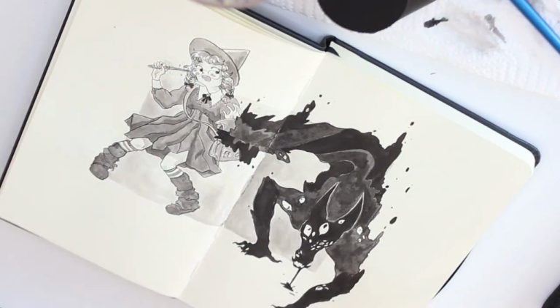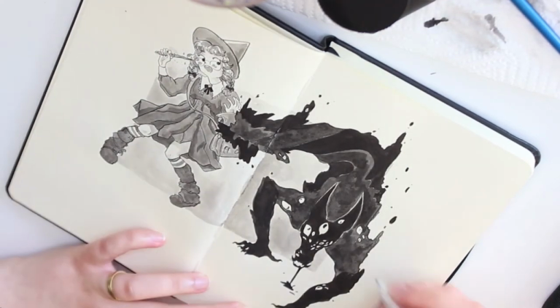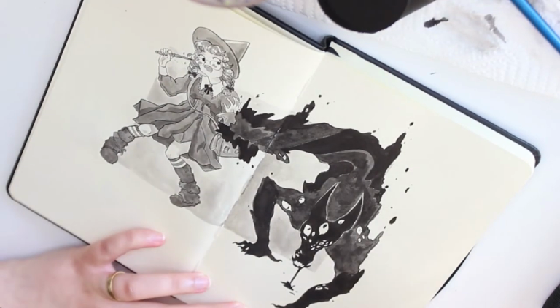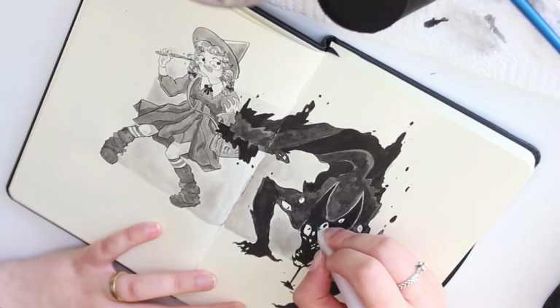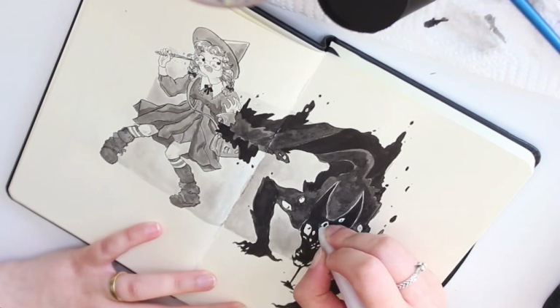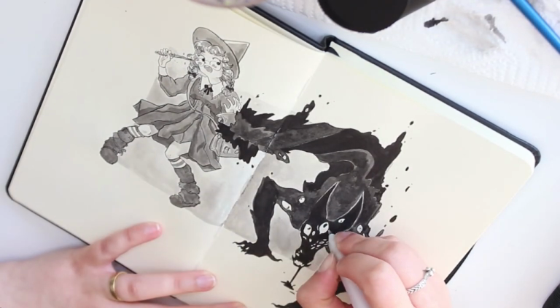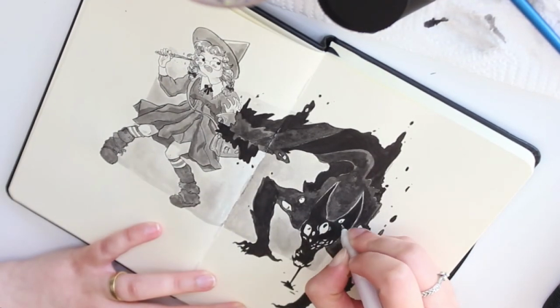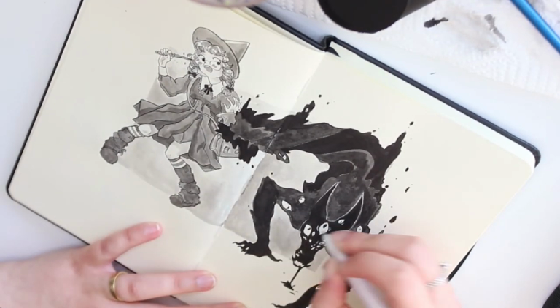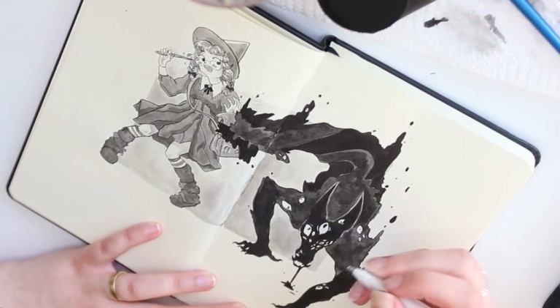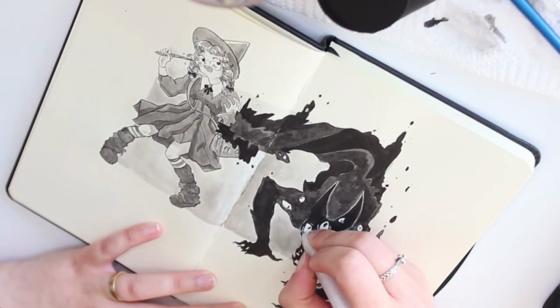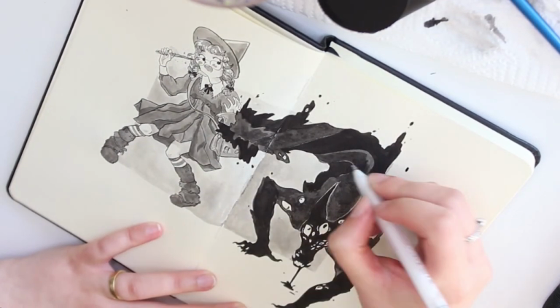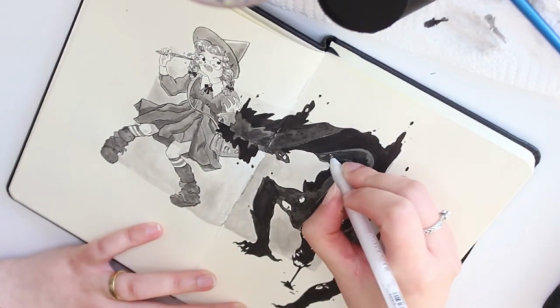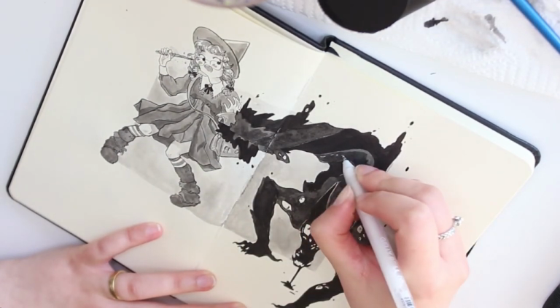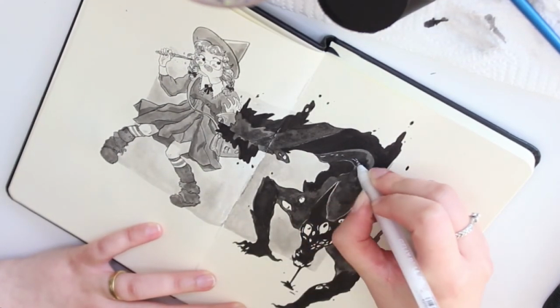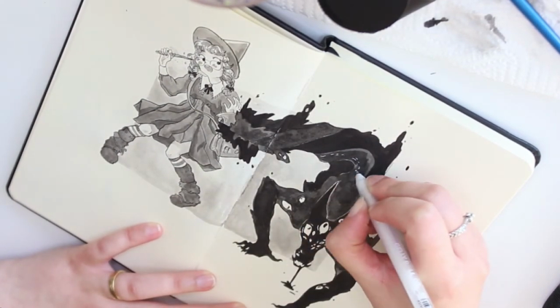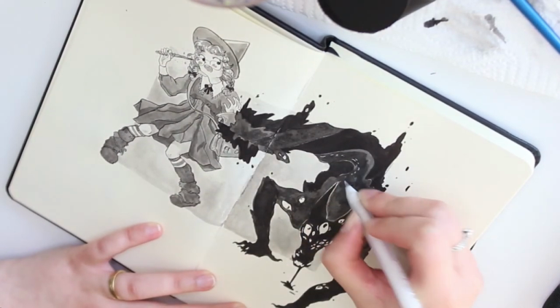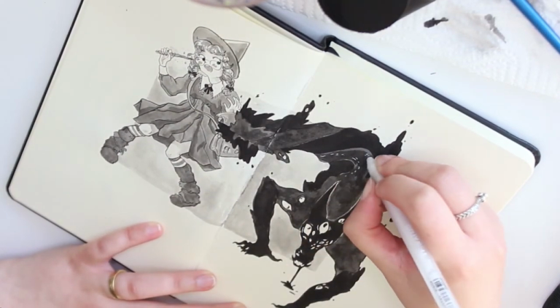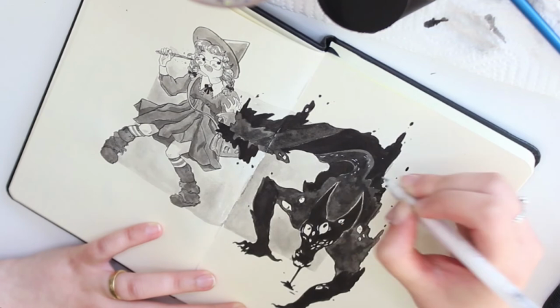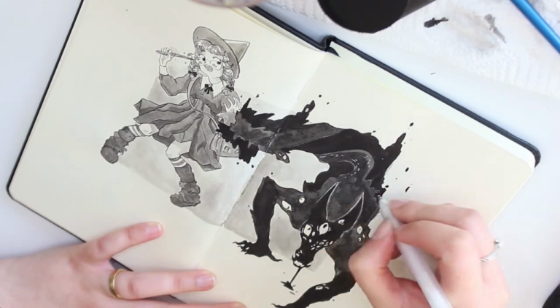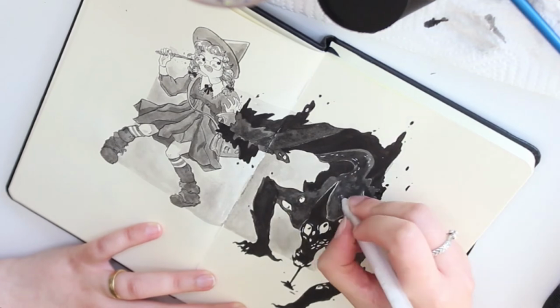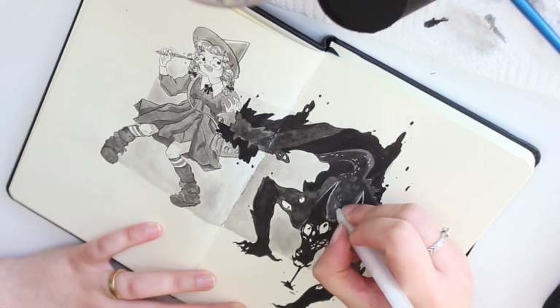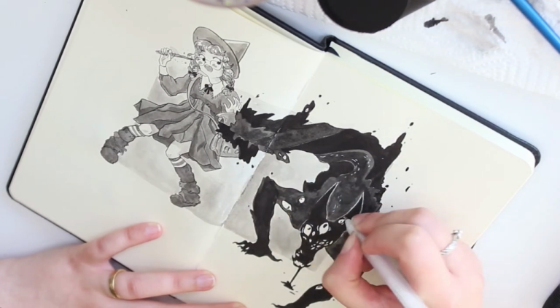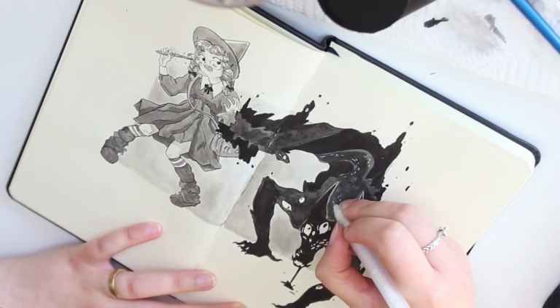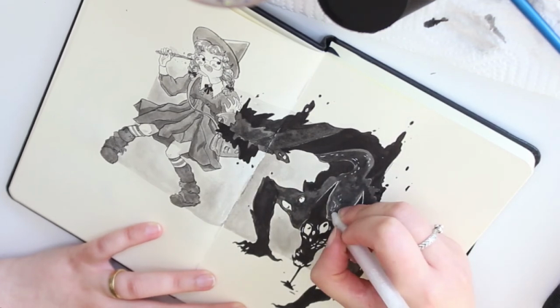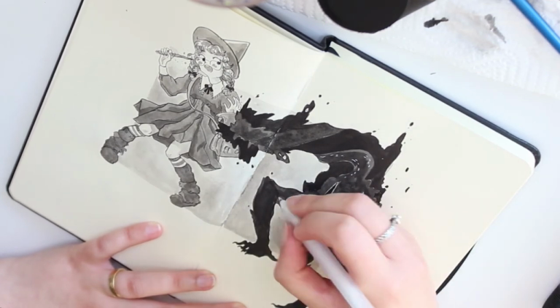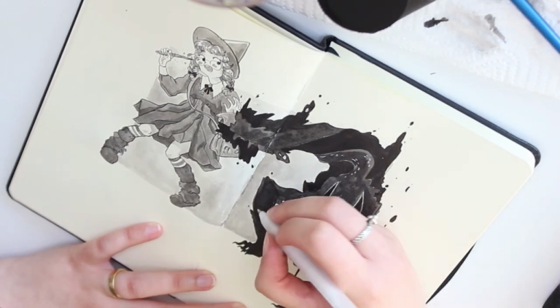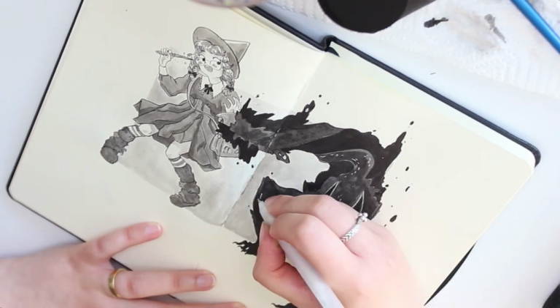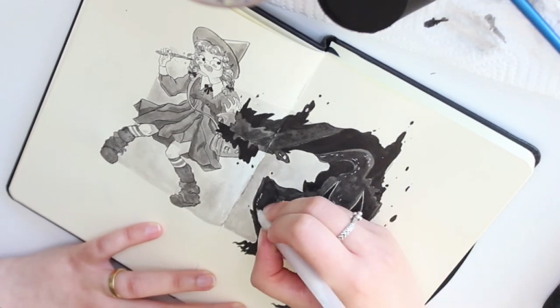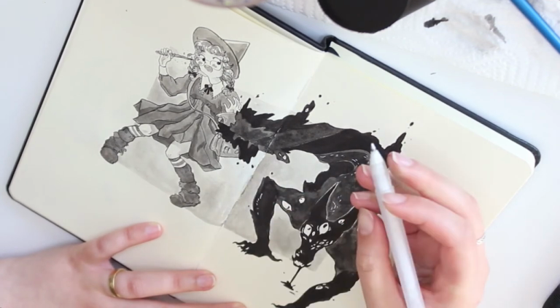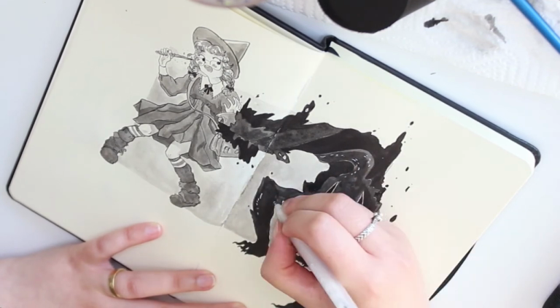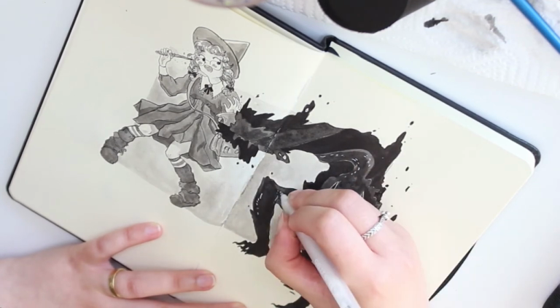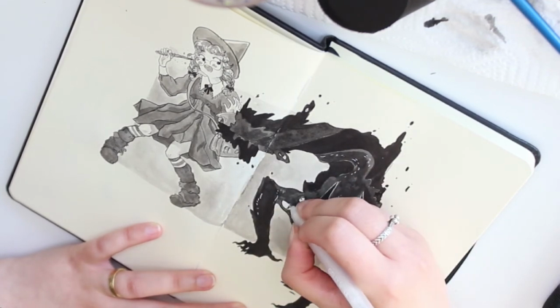For this piece I also decided again to go with some white jelly roll. It just adds that final little touch.